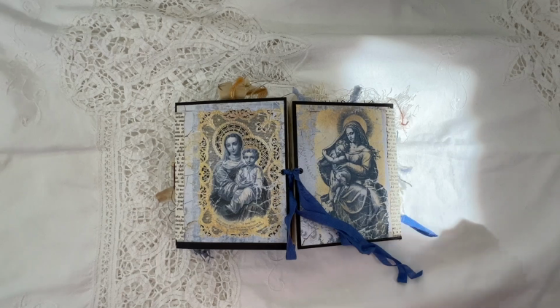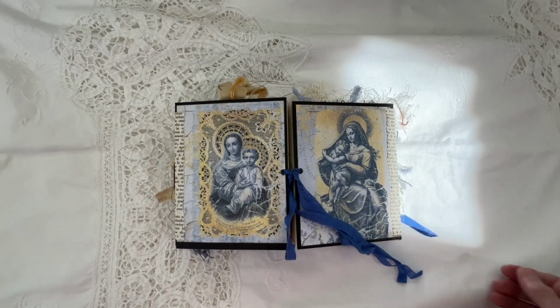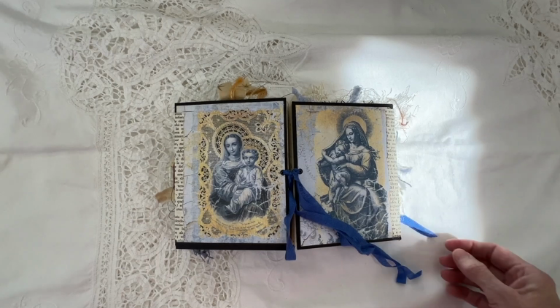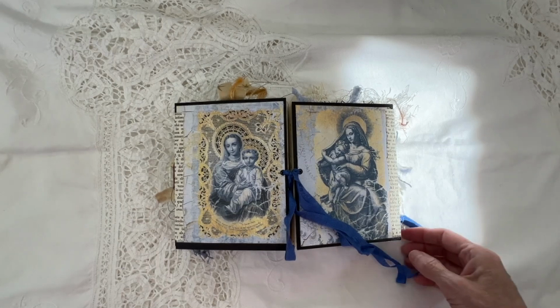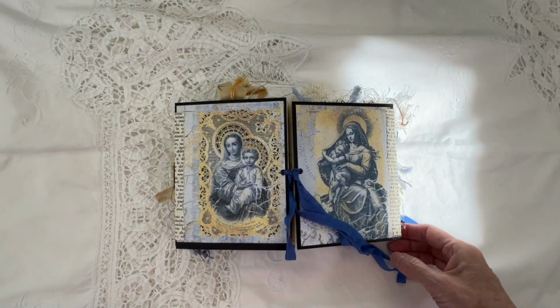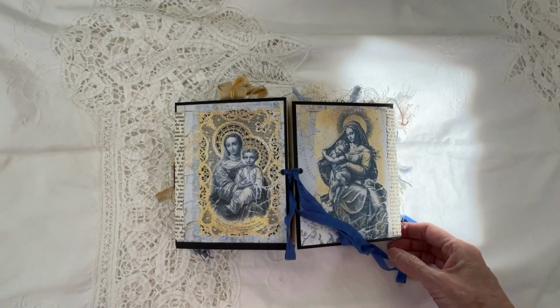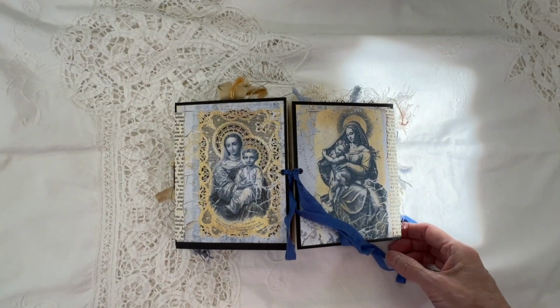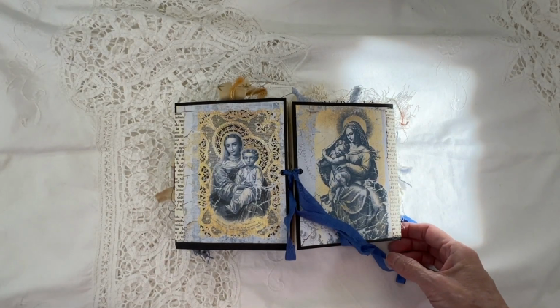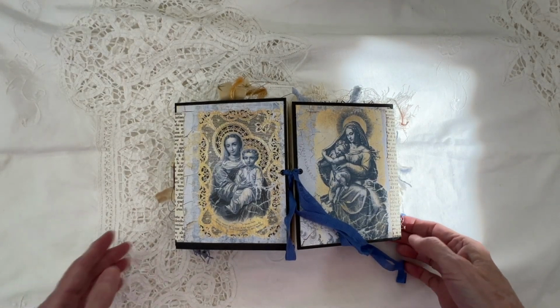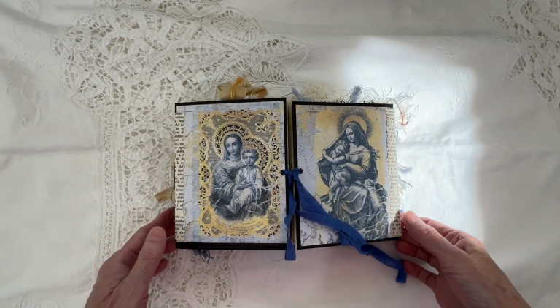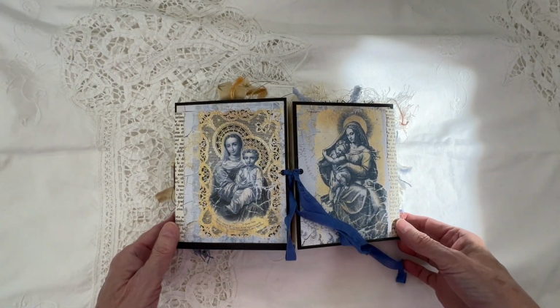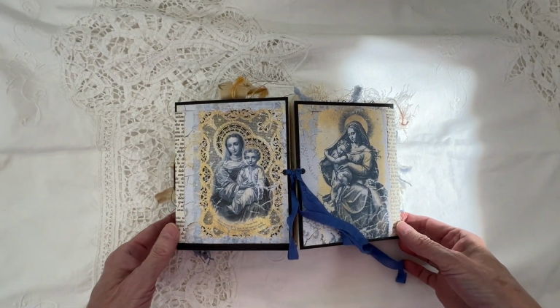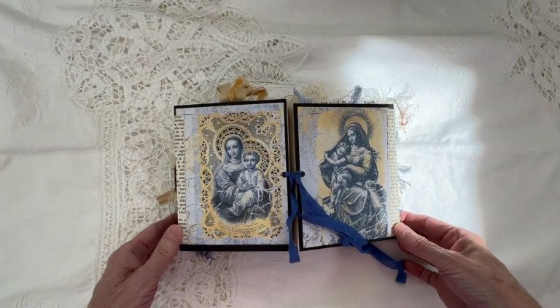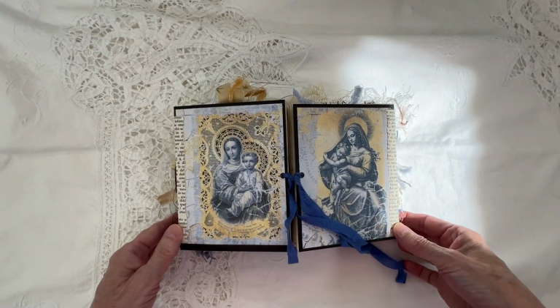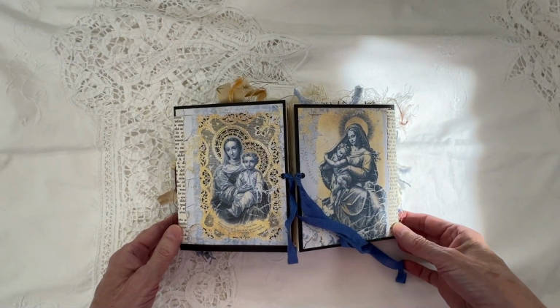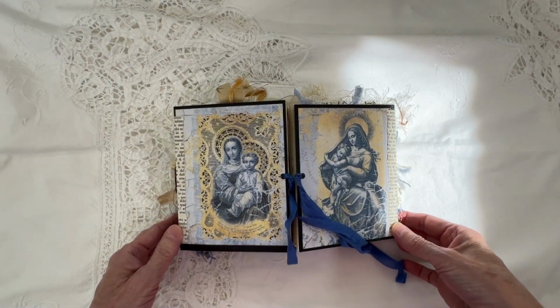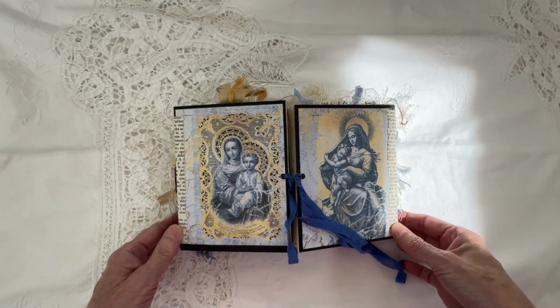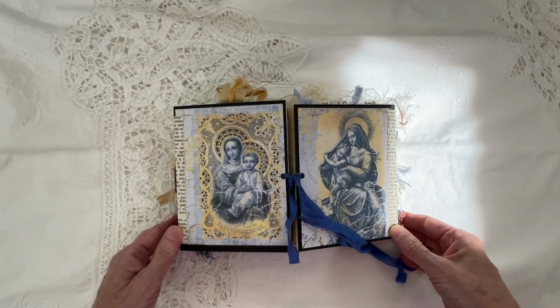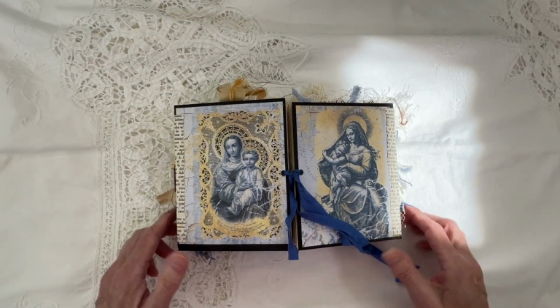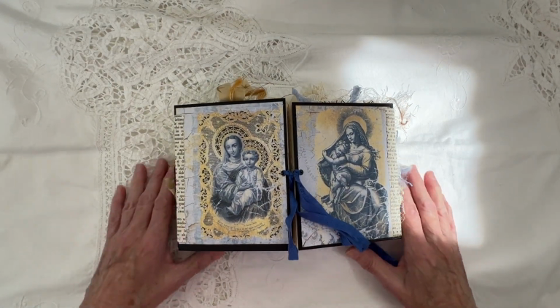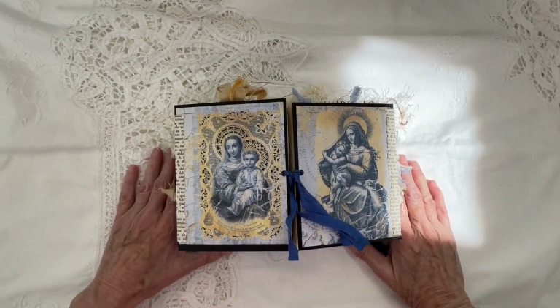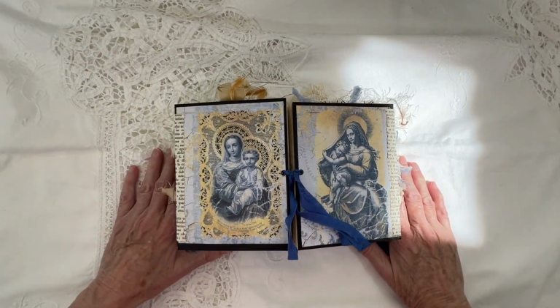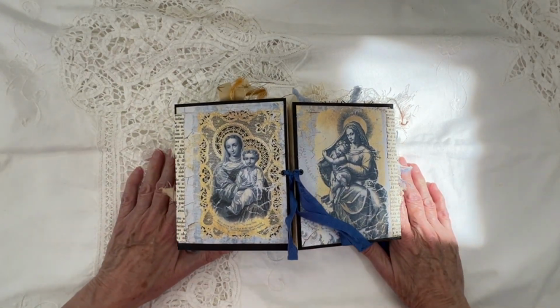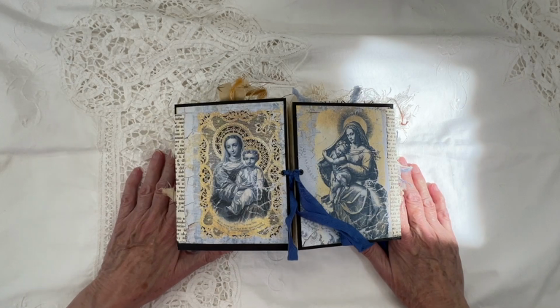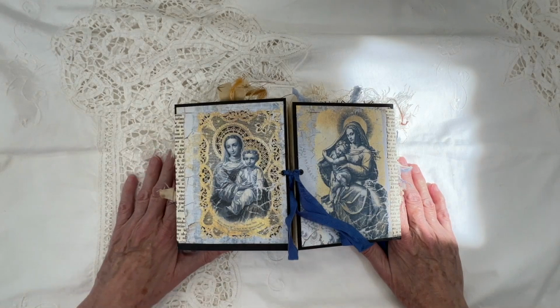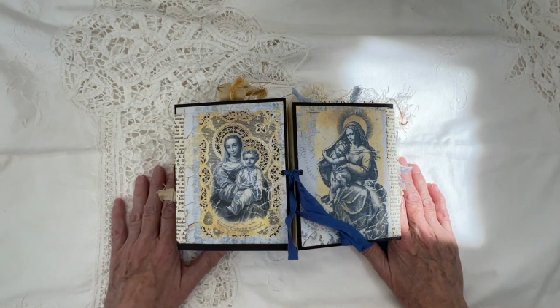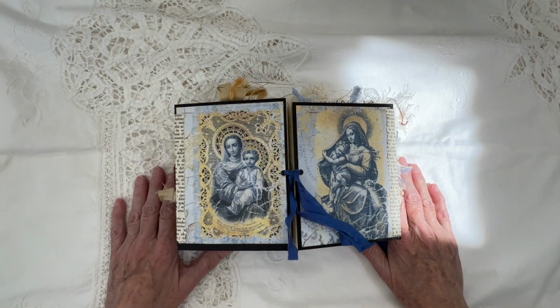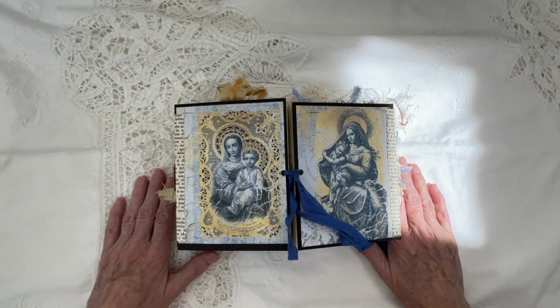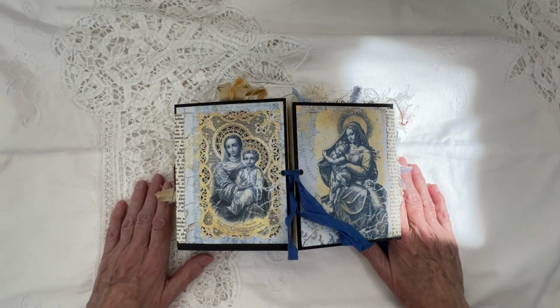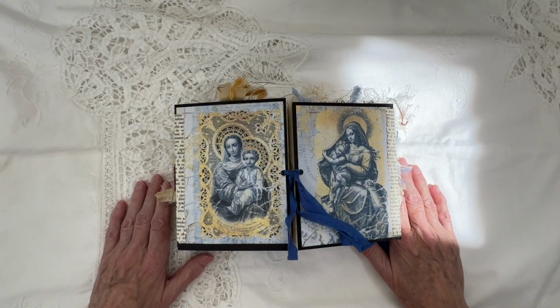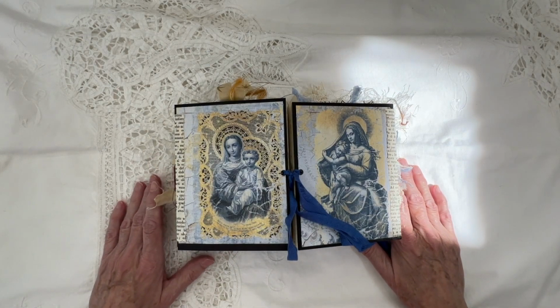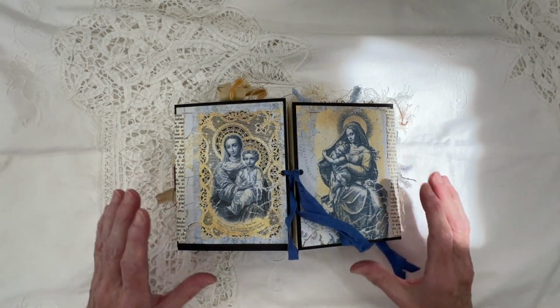Well, good morning, everyone, and thank you so much for joining me today at Wynette's Crafting Corner.